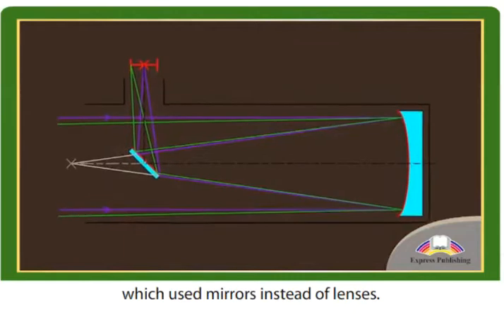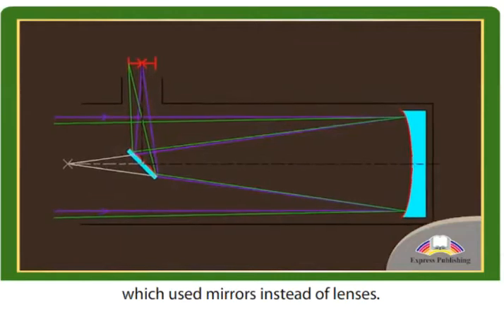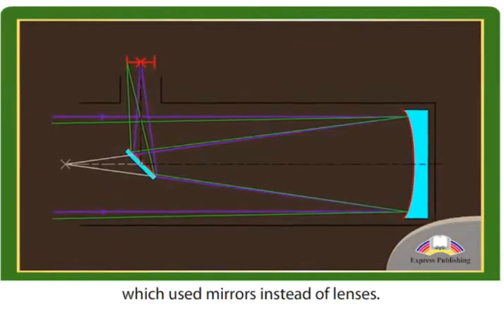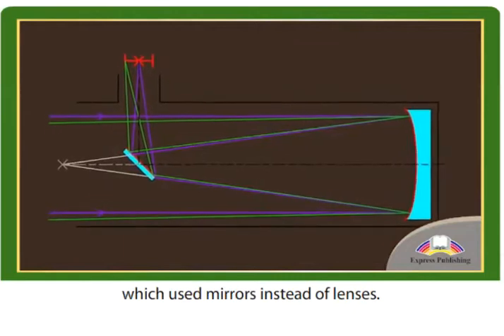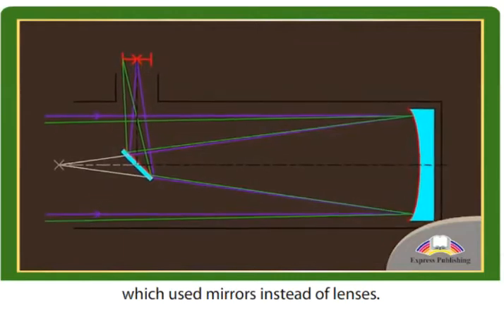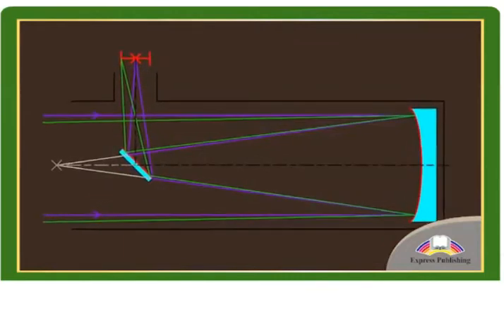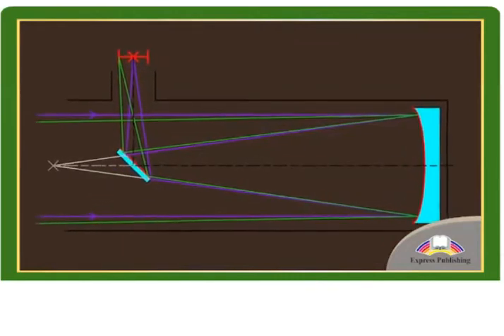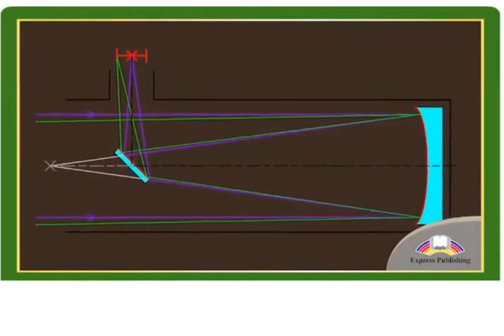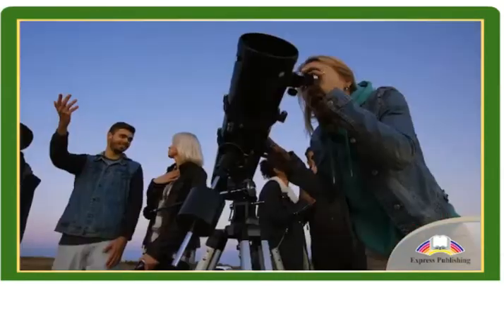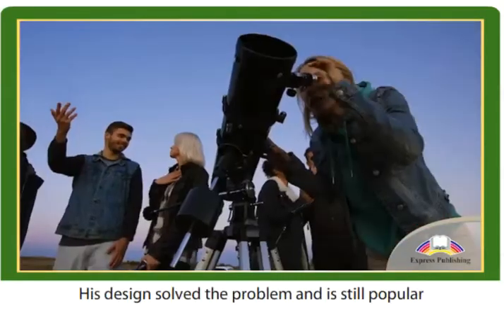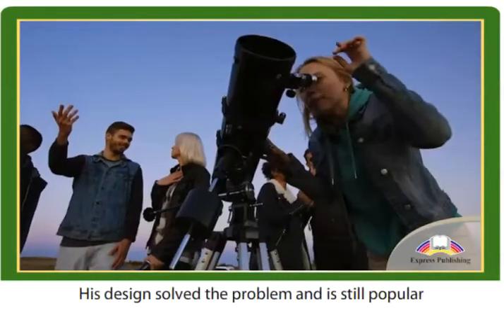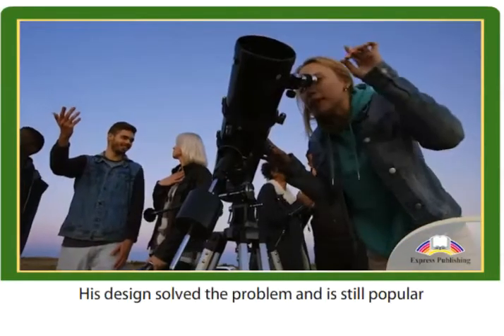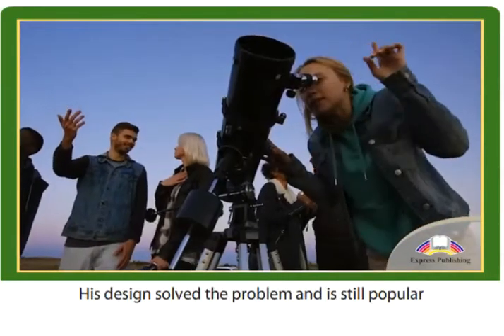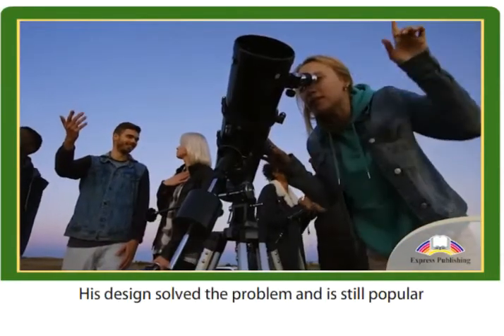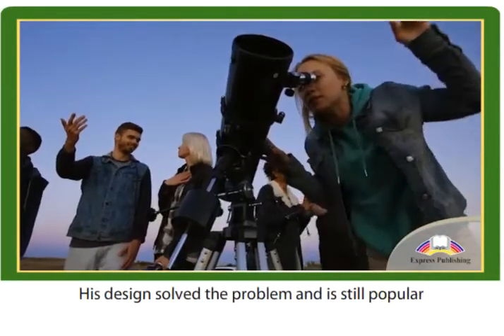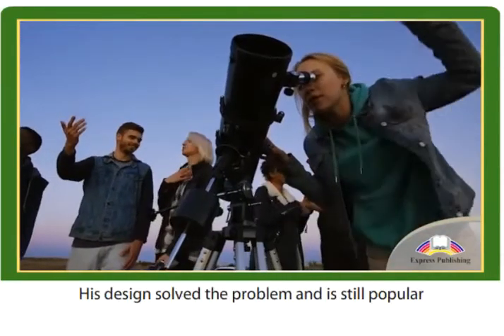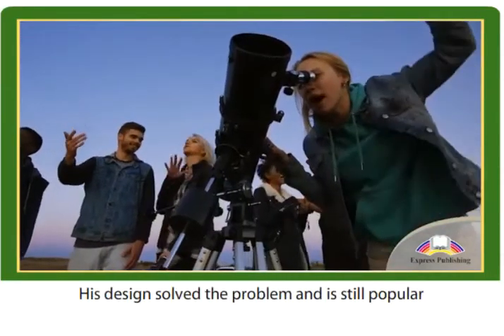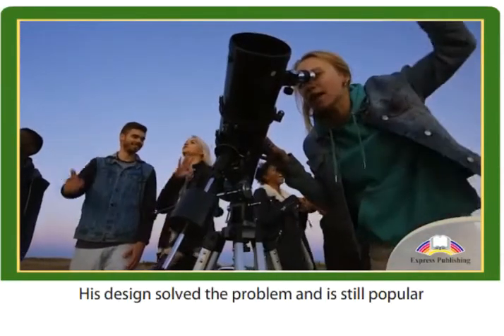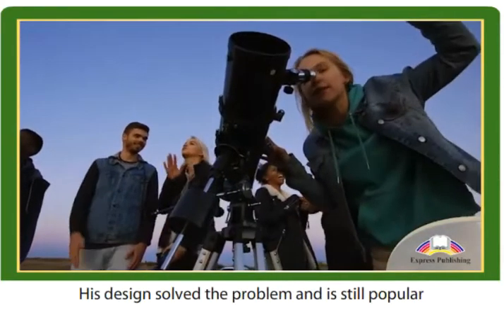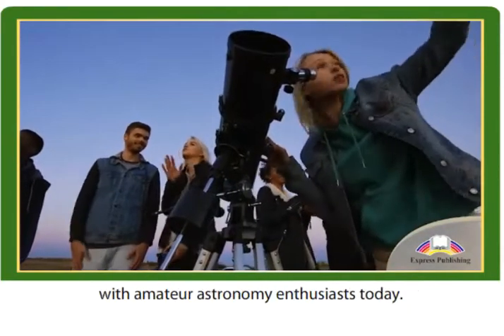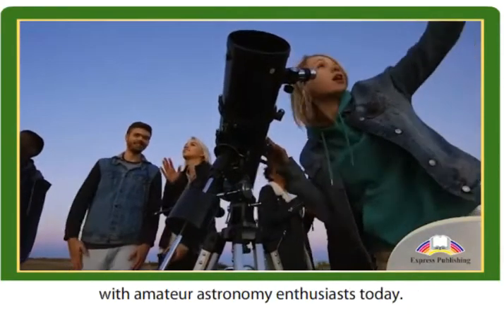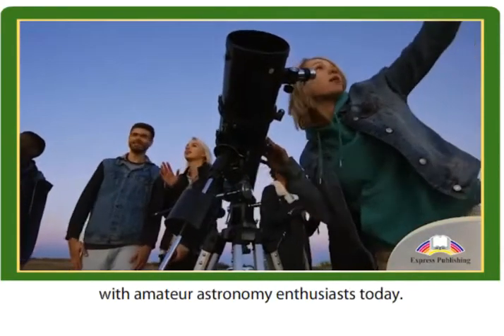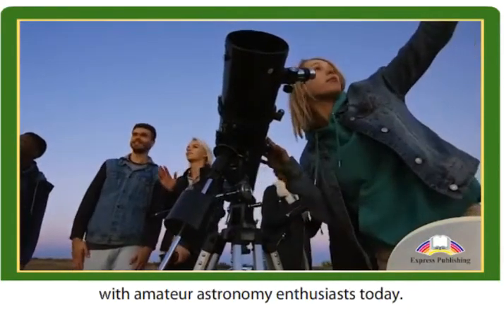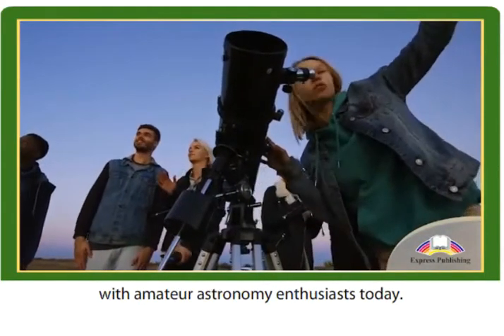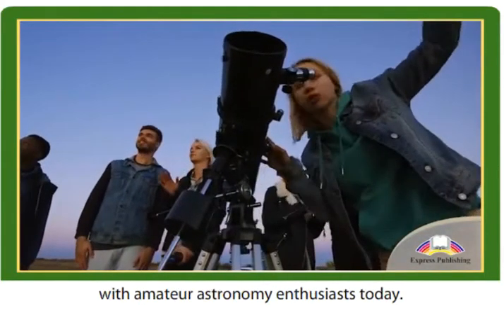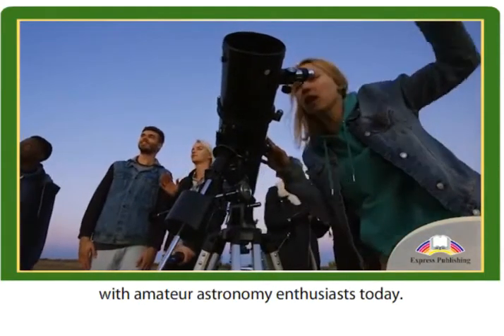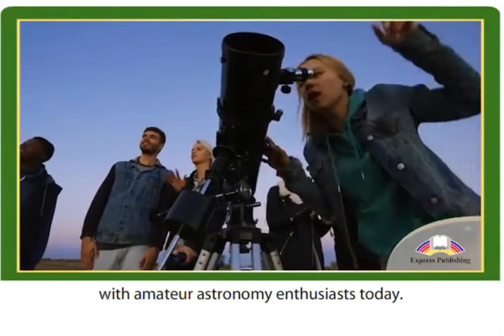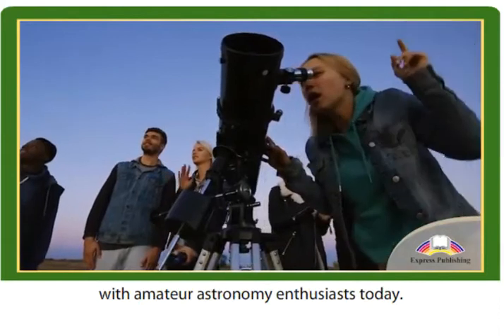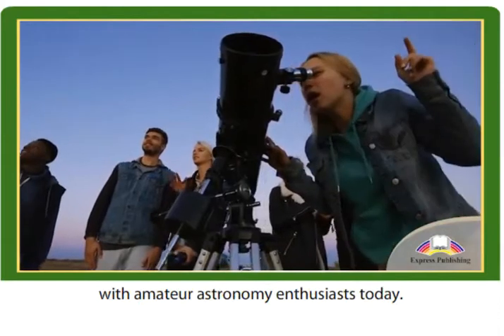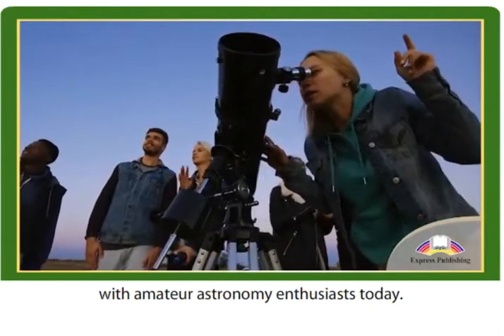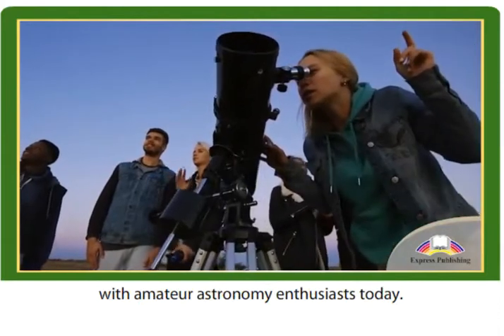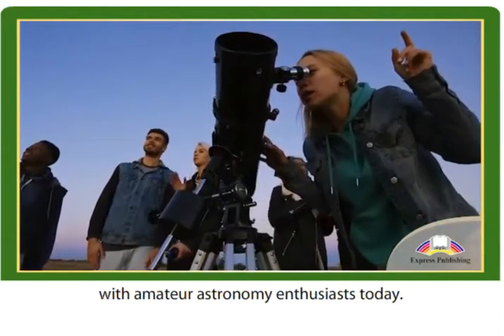In 1668 Sir Isaac Newton invented the Reflecting Telescope, which used mirrors instead of lenses. His design solved the problem and is still popular with amateur astronomy enthusiasts today.